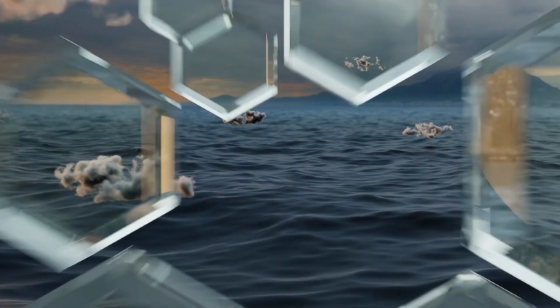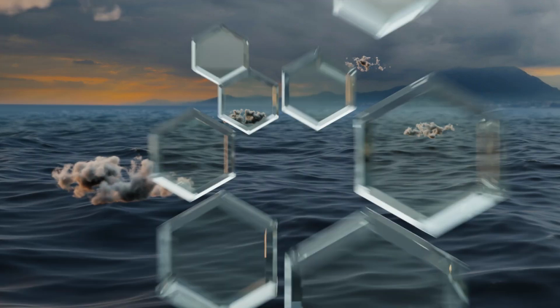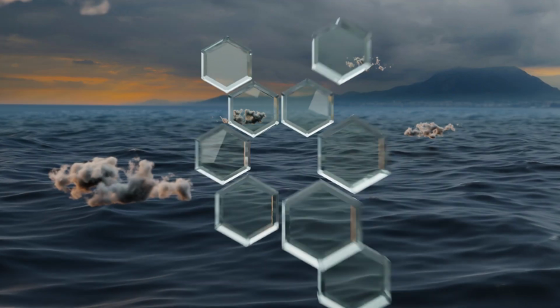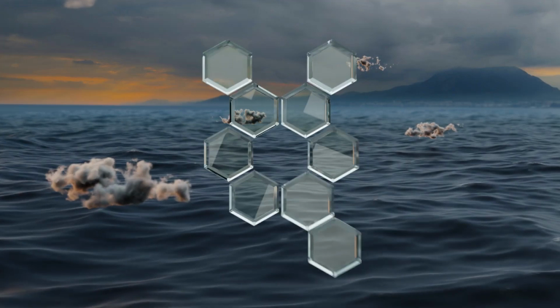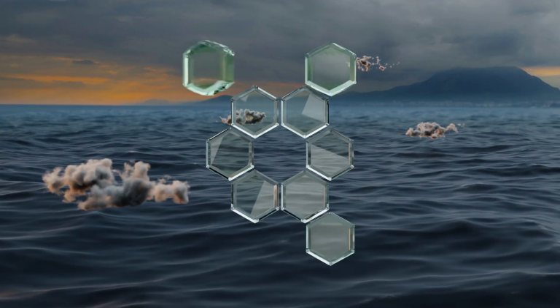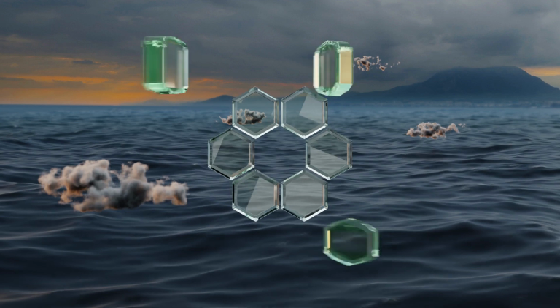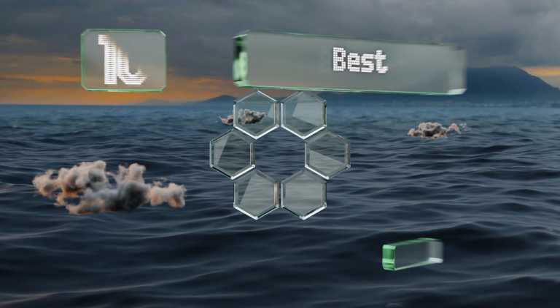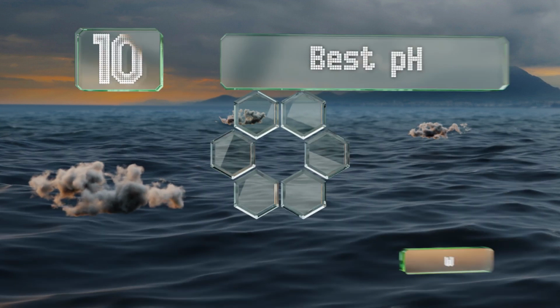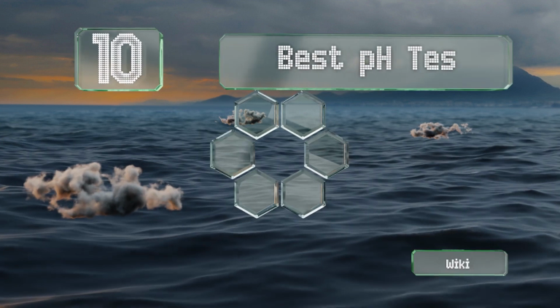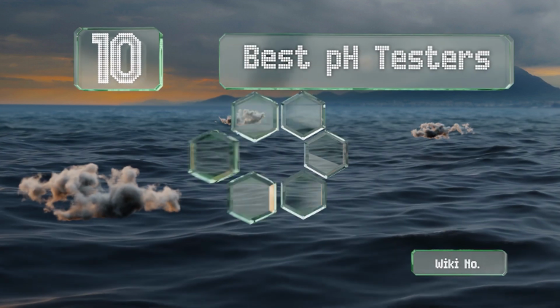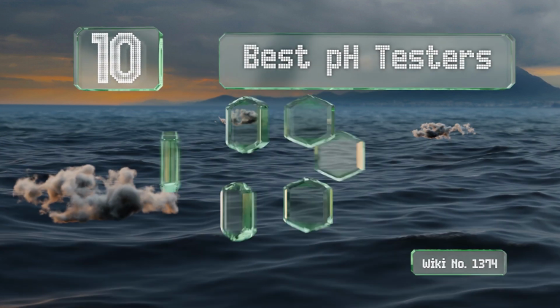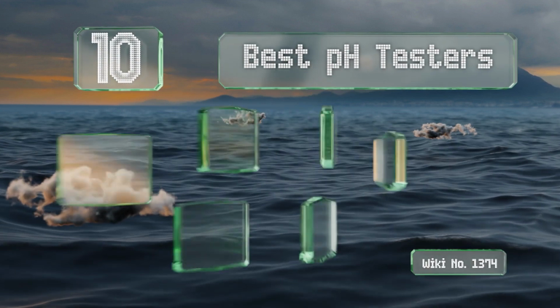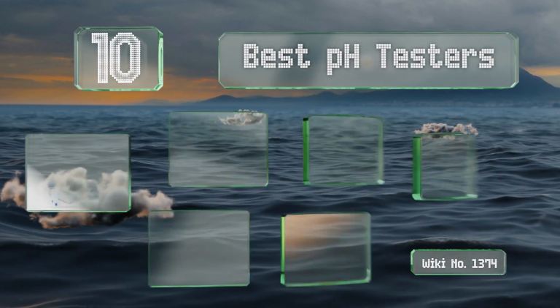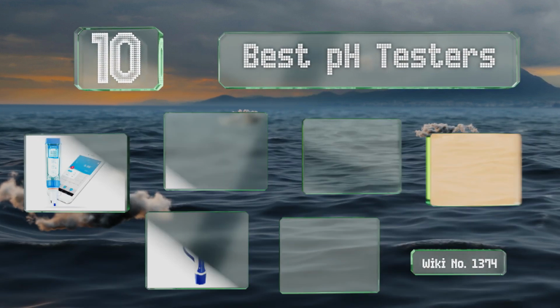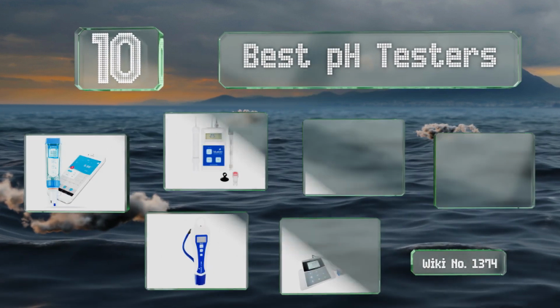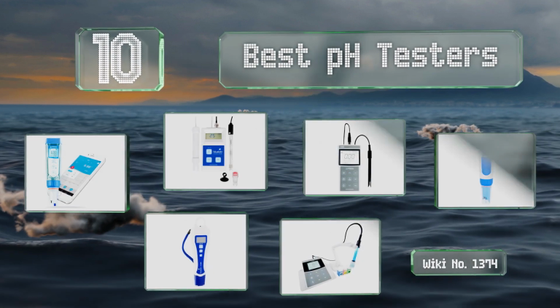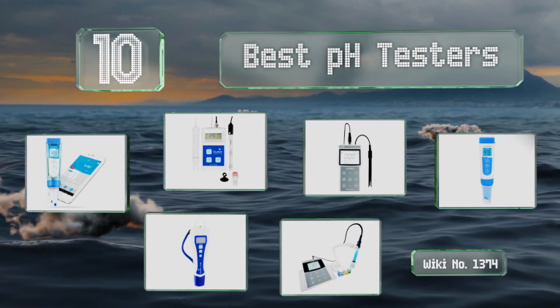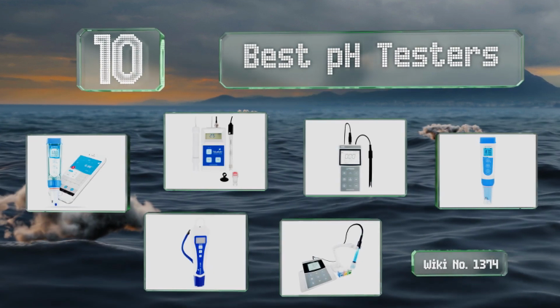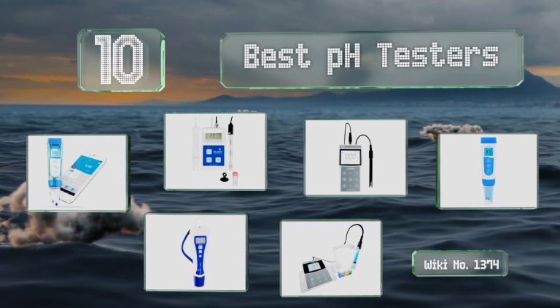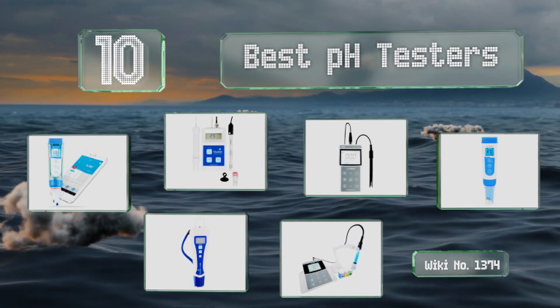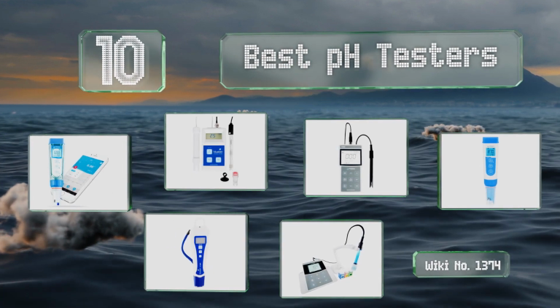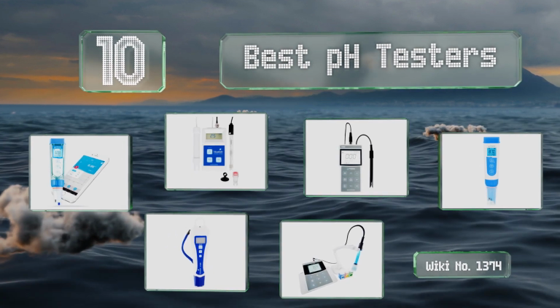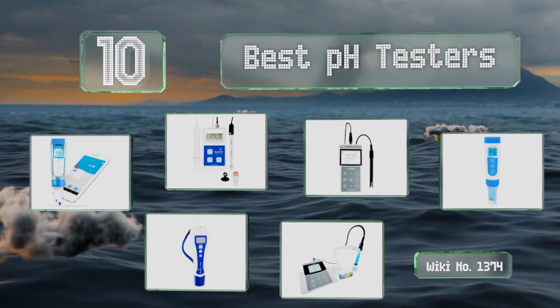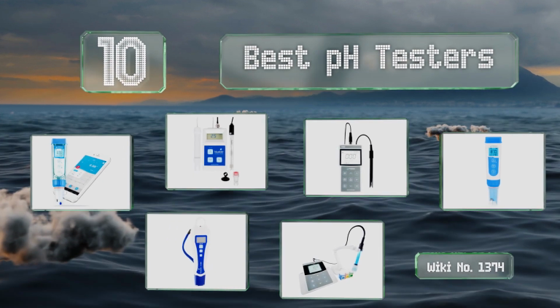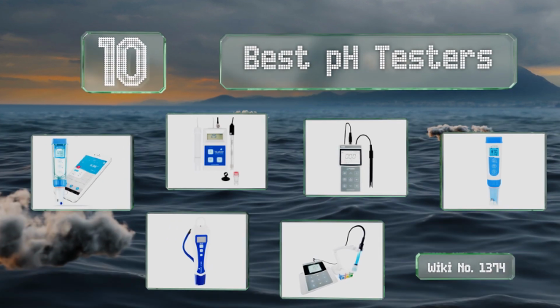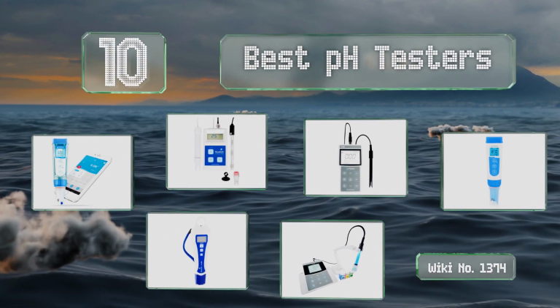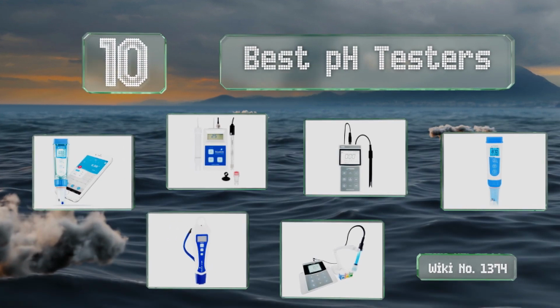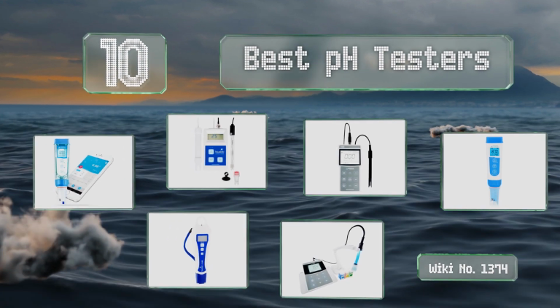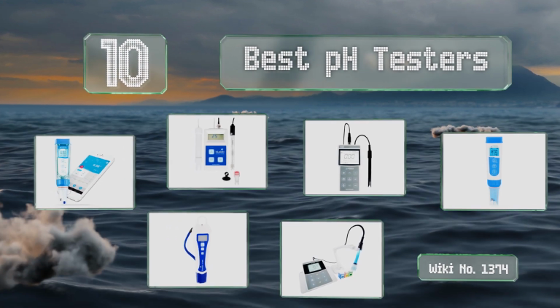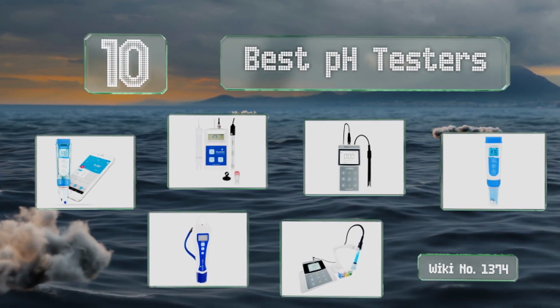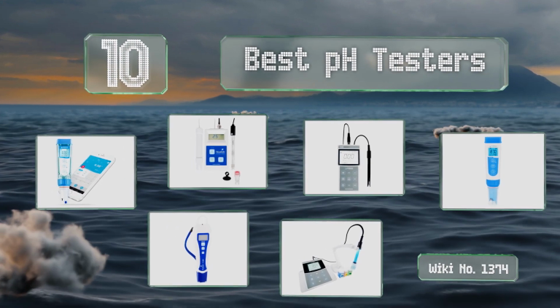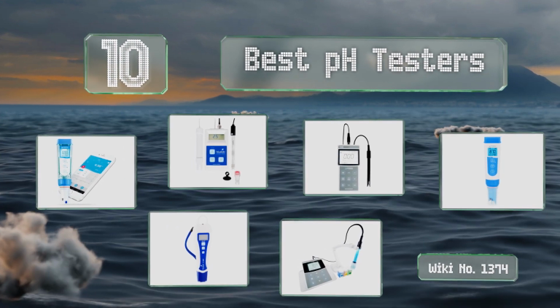EasyVid presents the 10 best pH testers. Let's get started with the list.